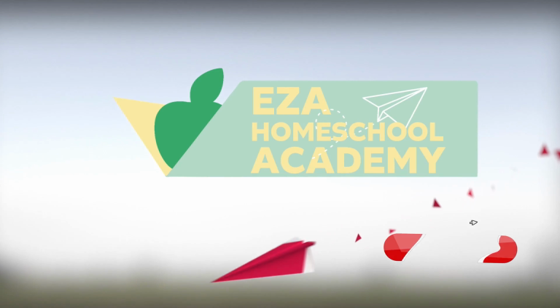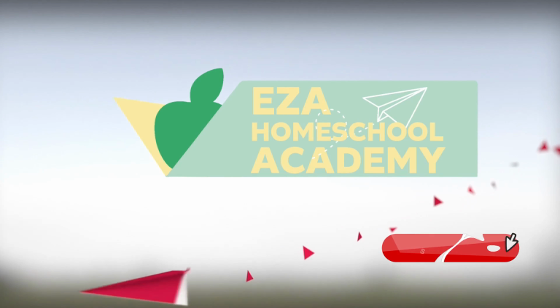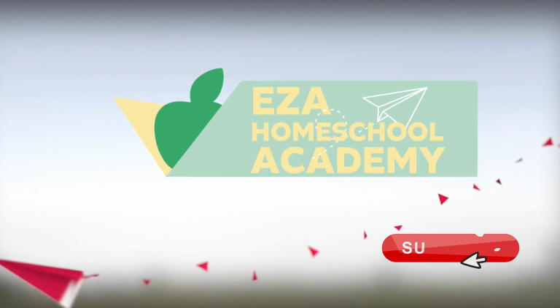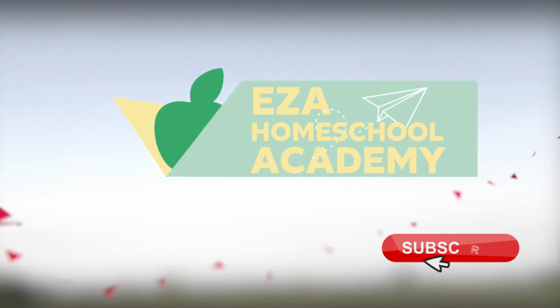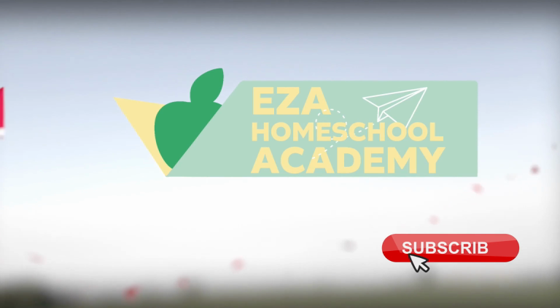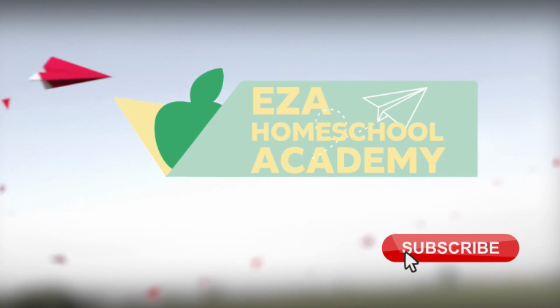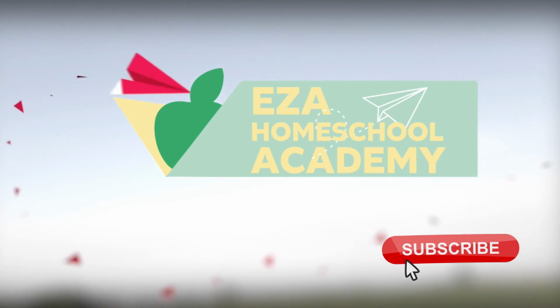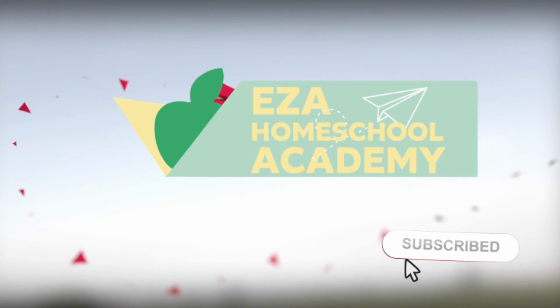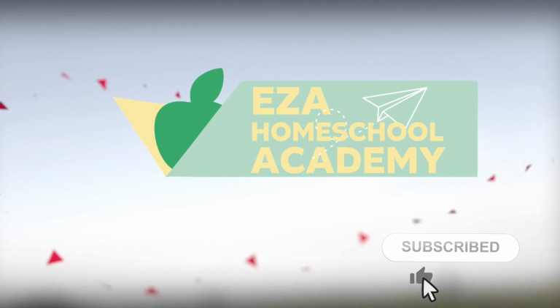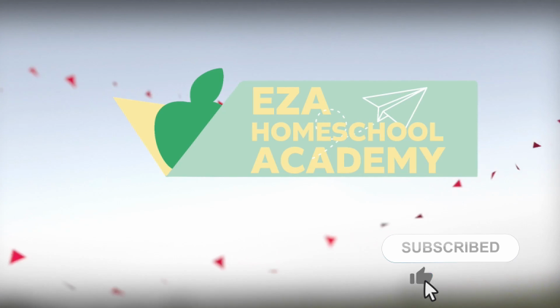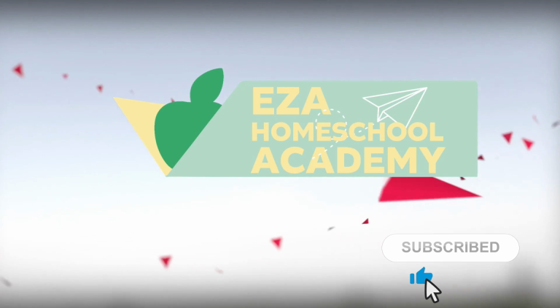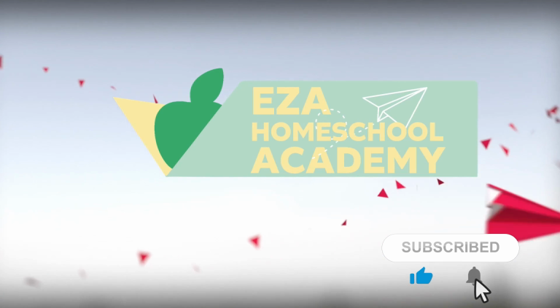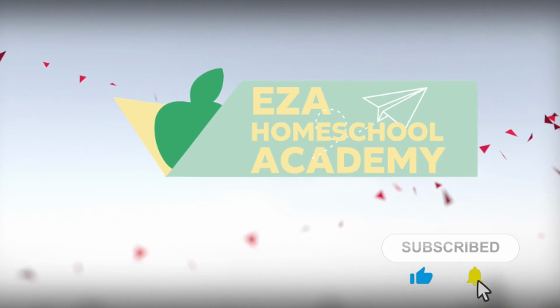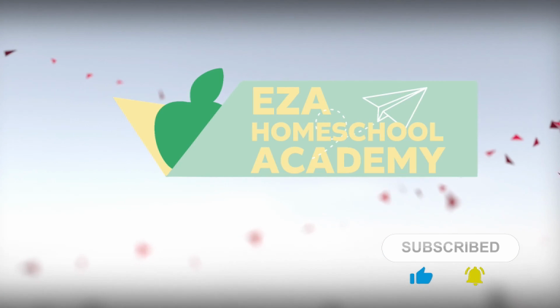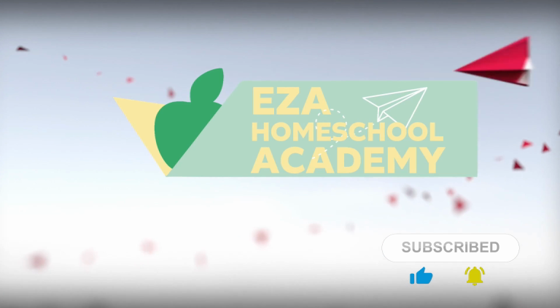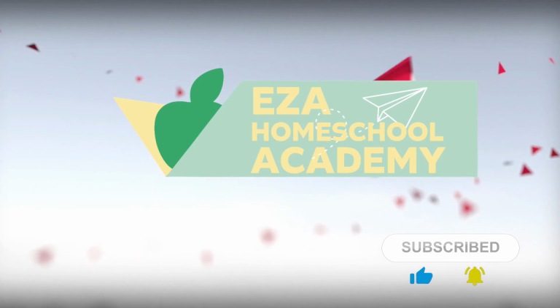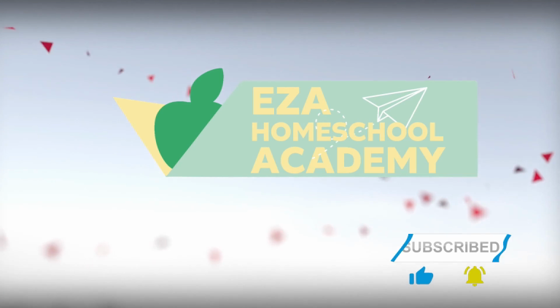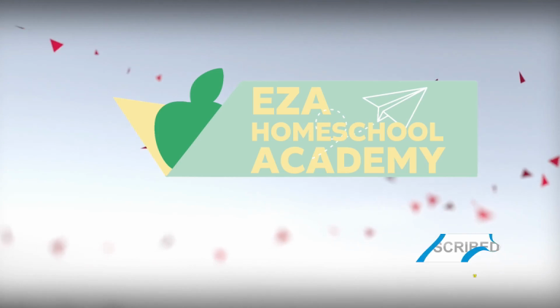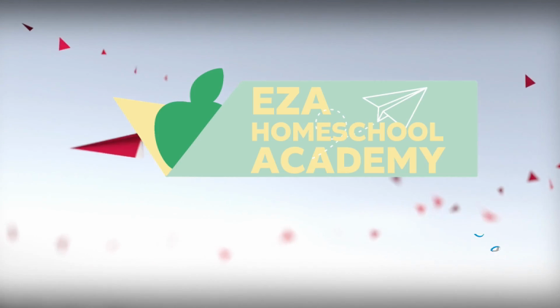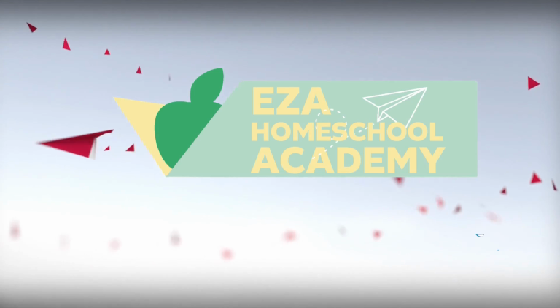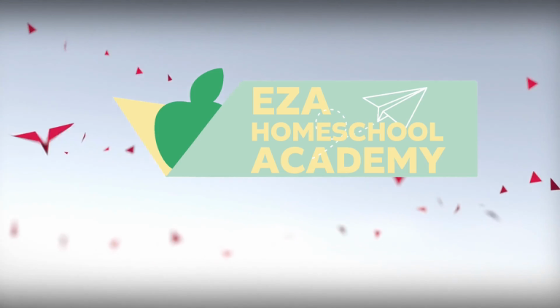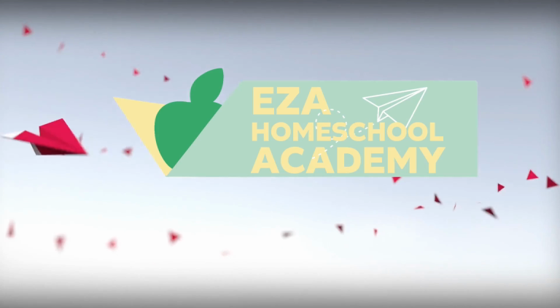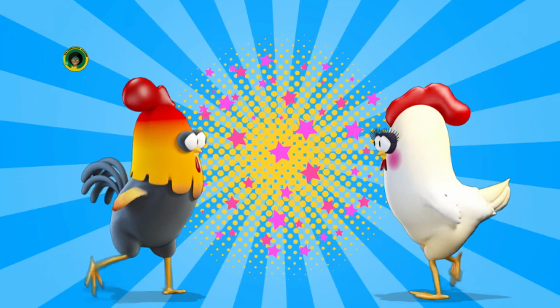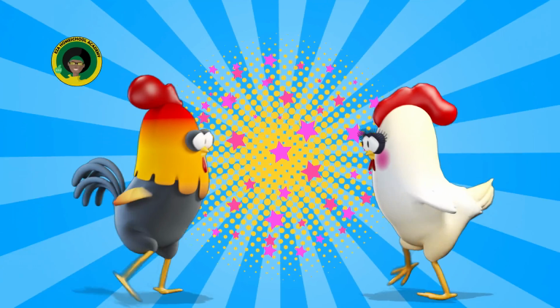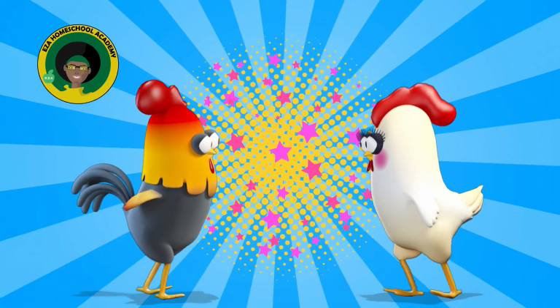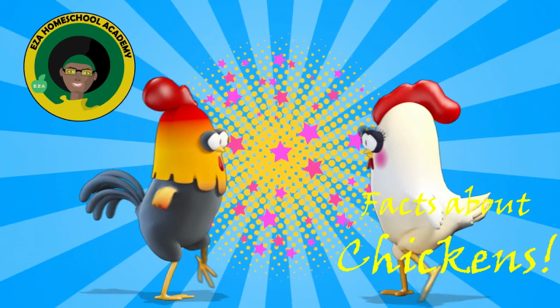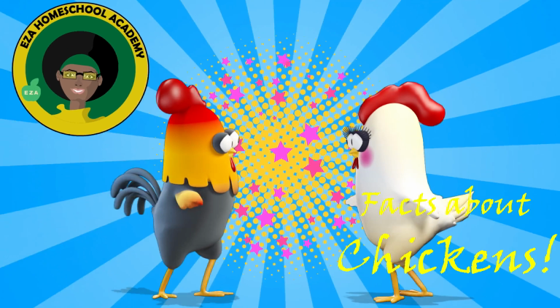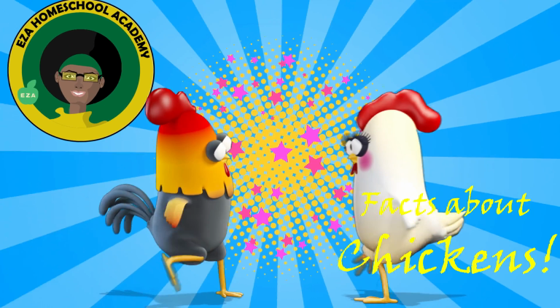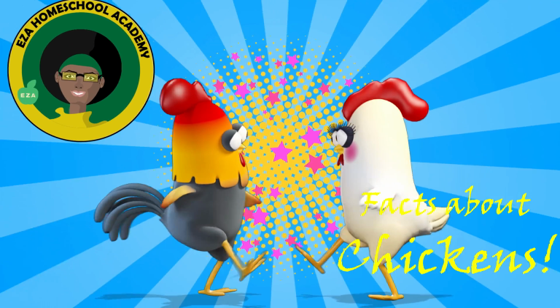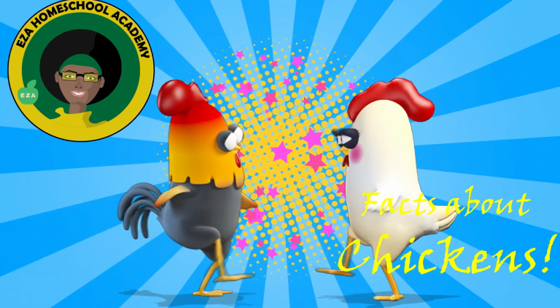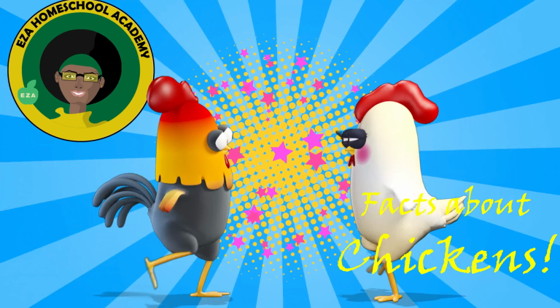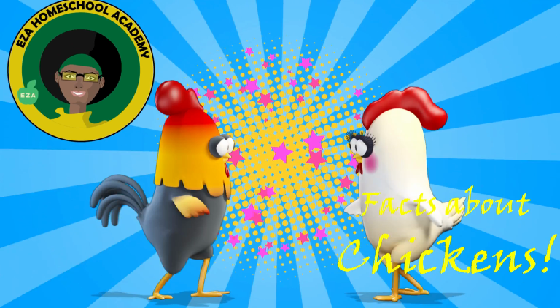Welcome to EZ-A Homeschool Academy. Life Cycle of a Chicken.